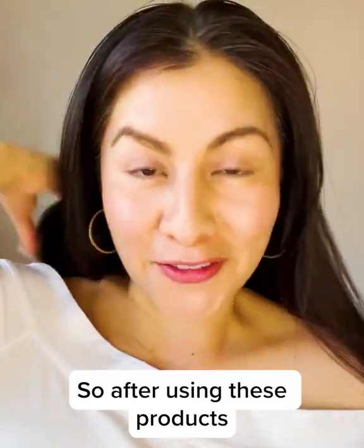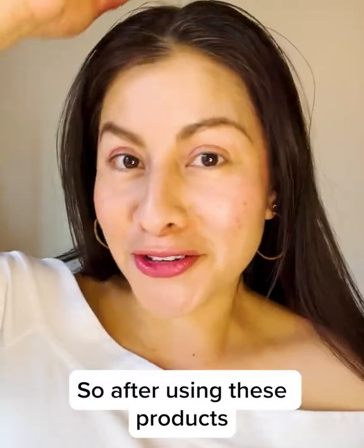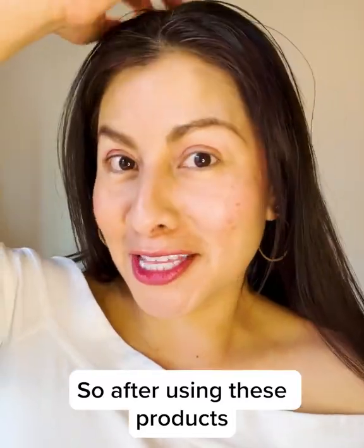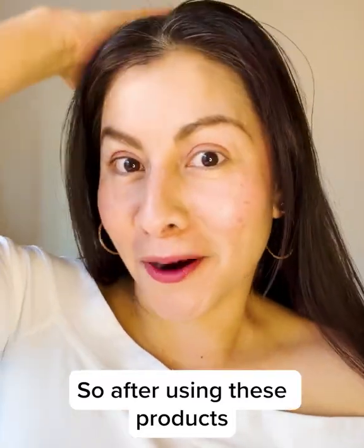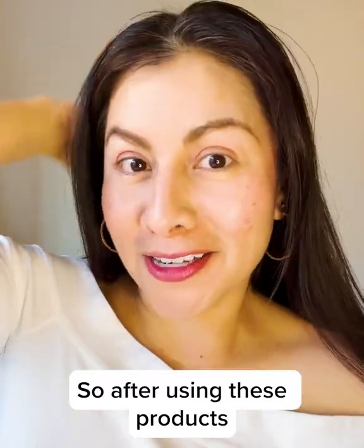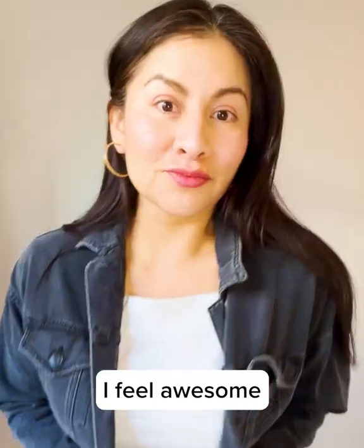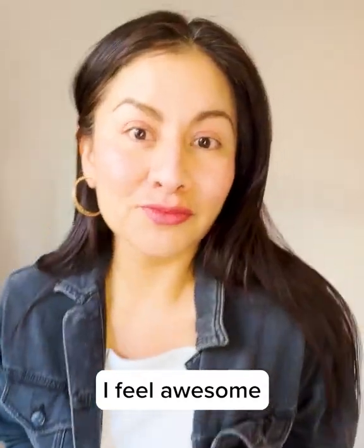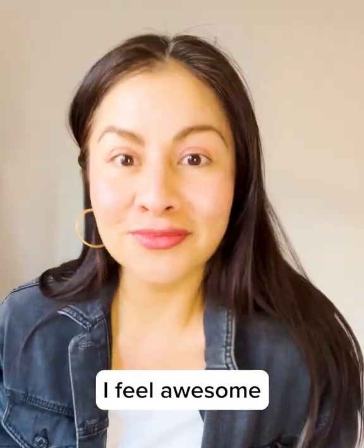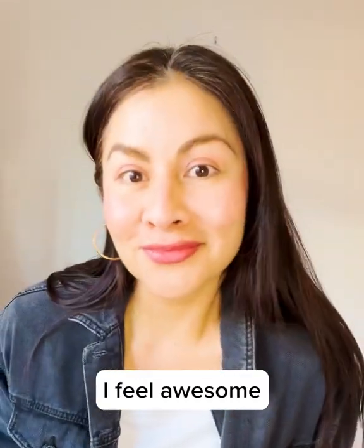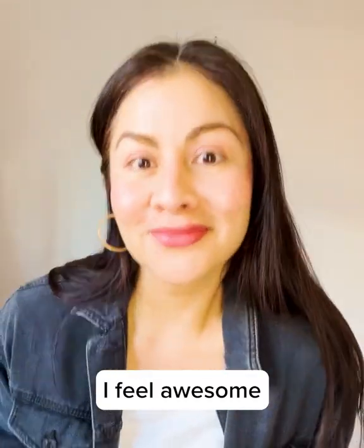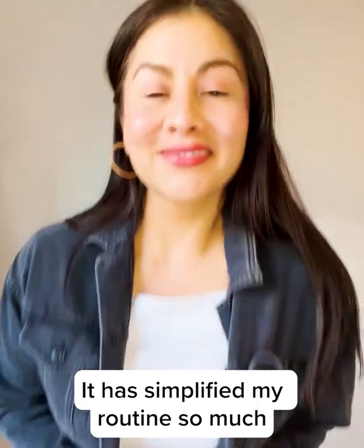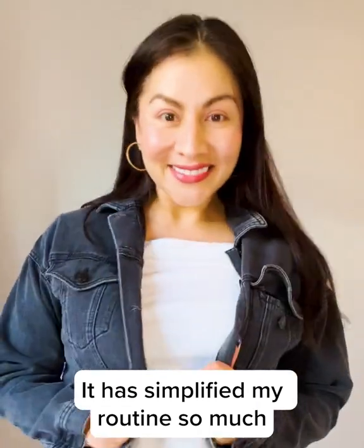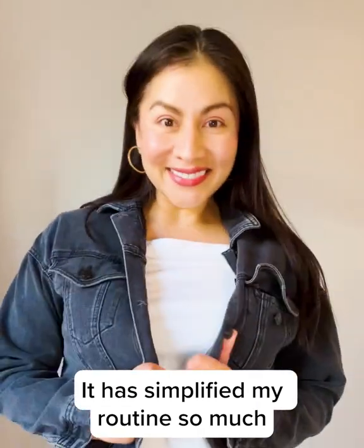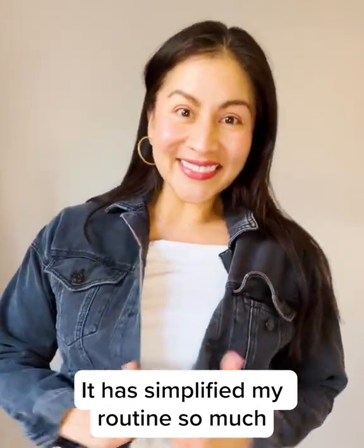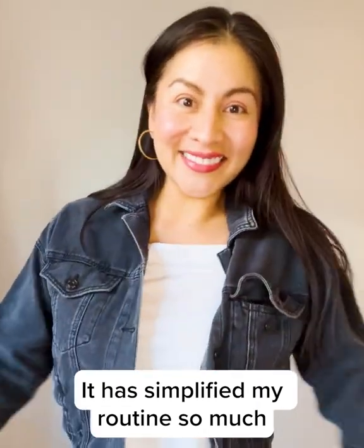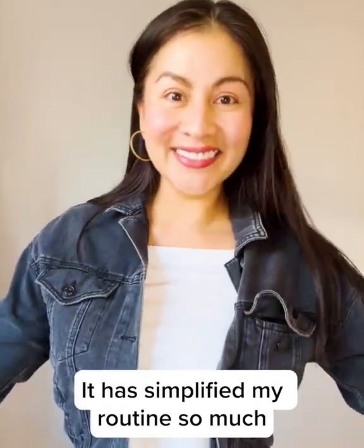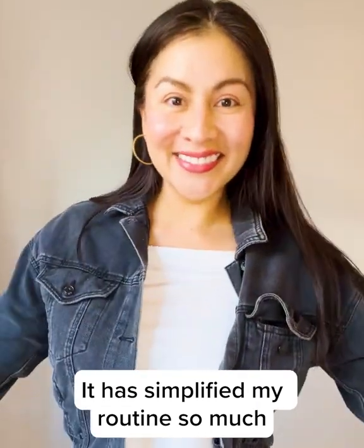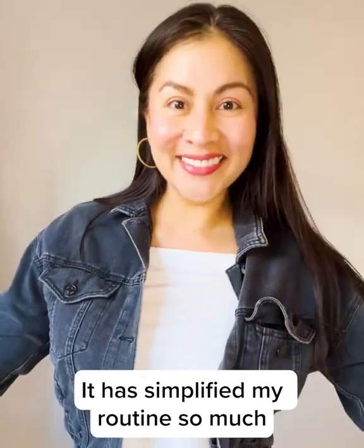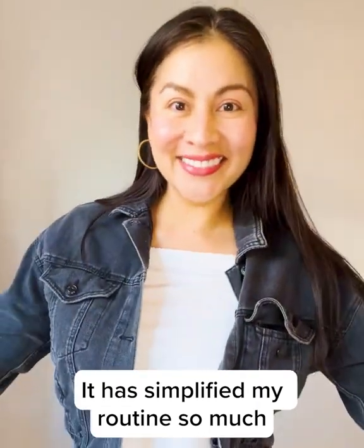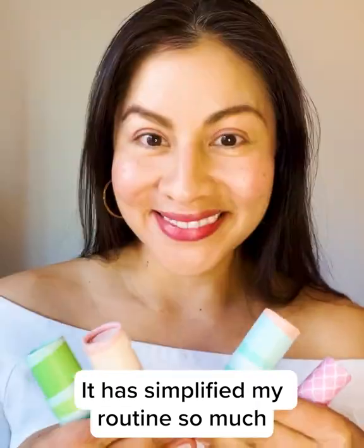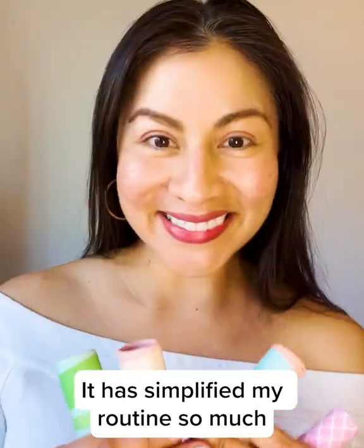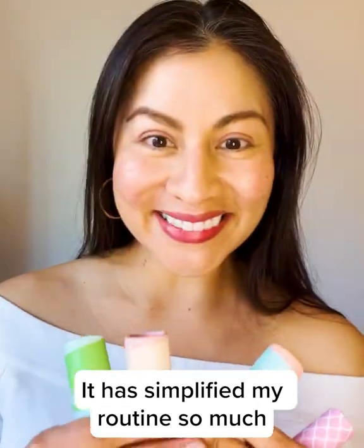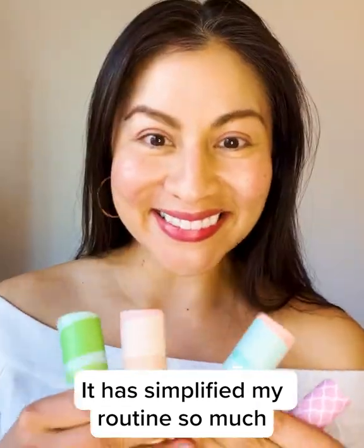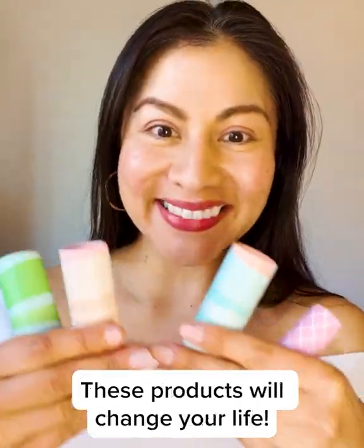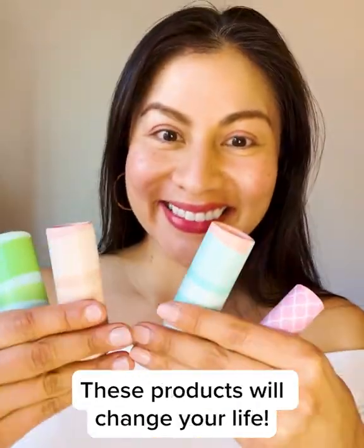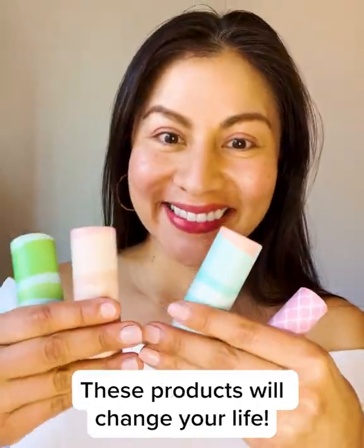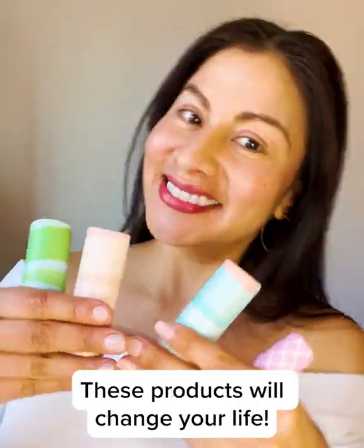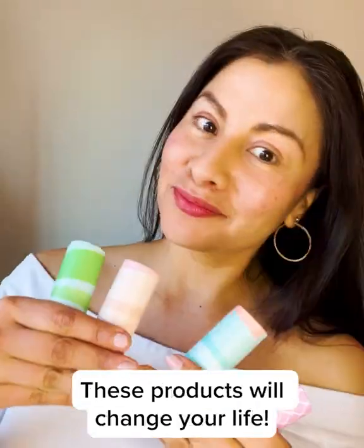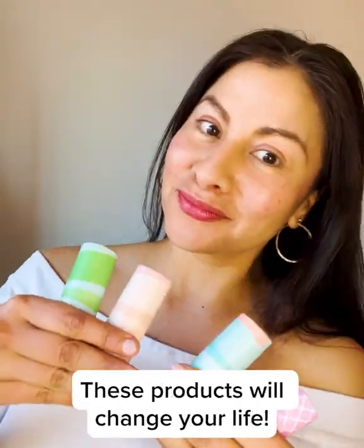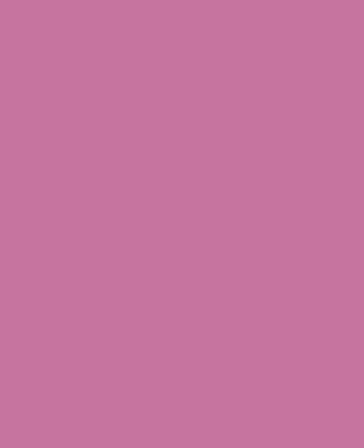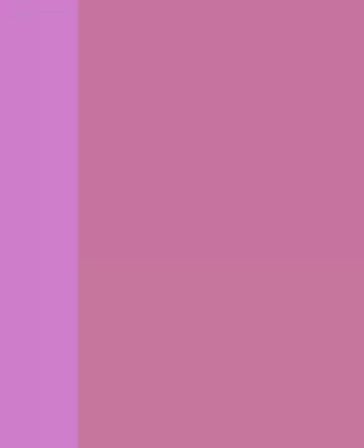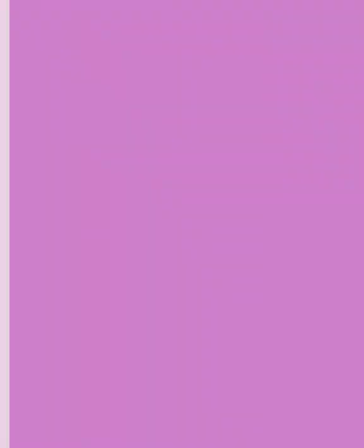After using these products, I feel awesome. It has simplified my routine so much. These products will change your life.